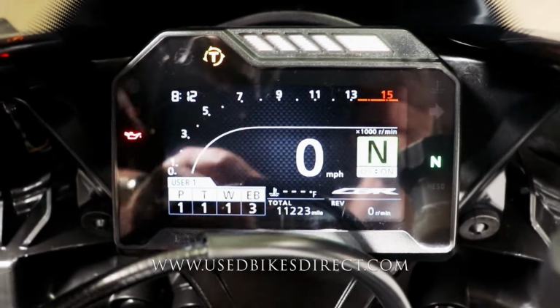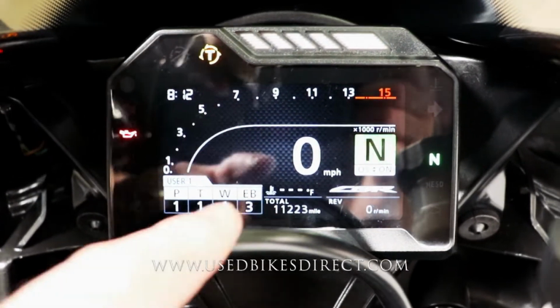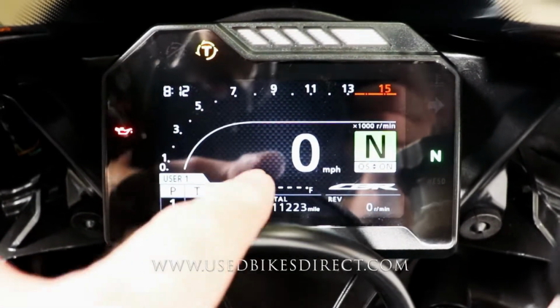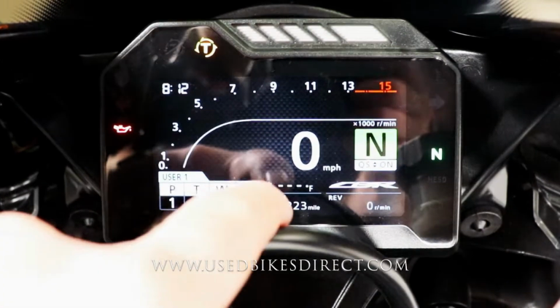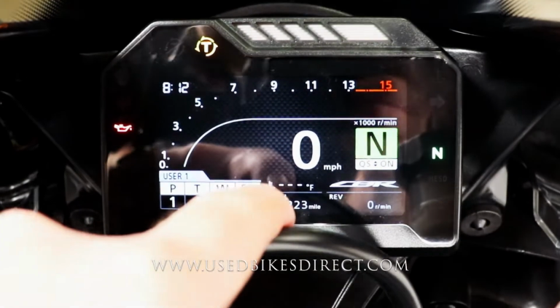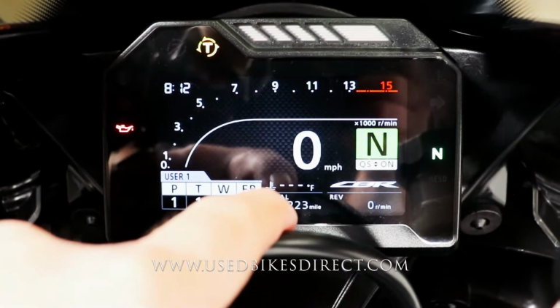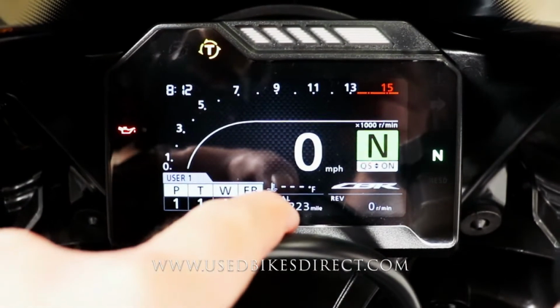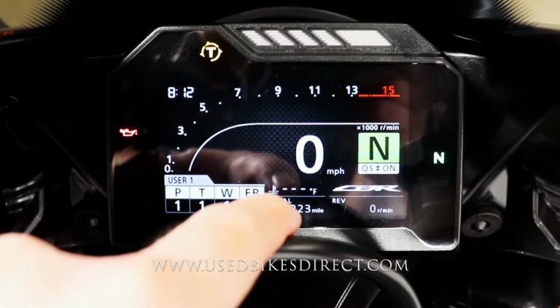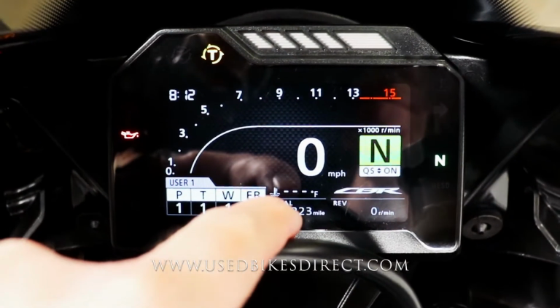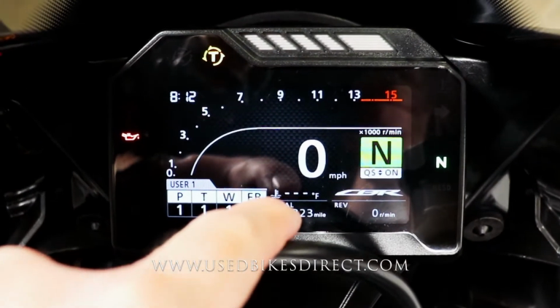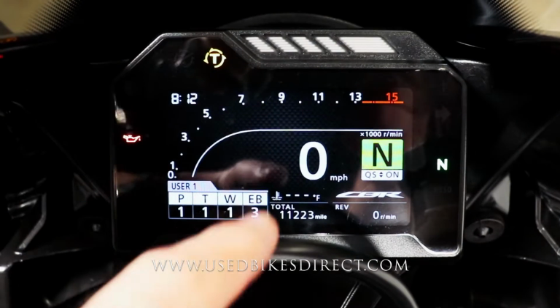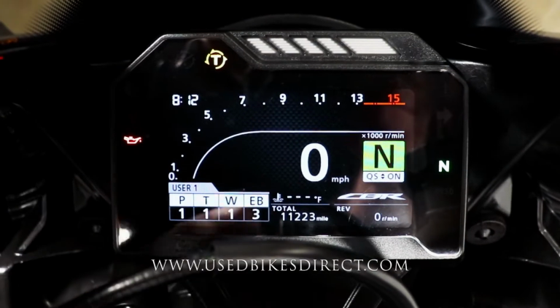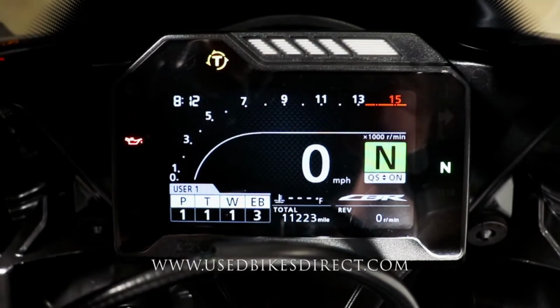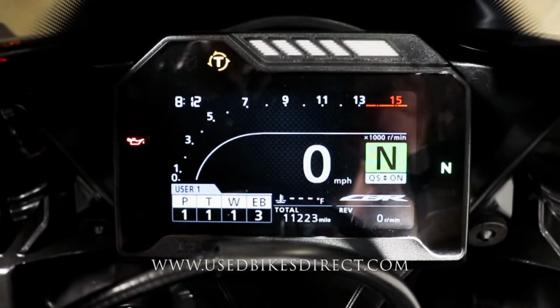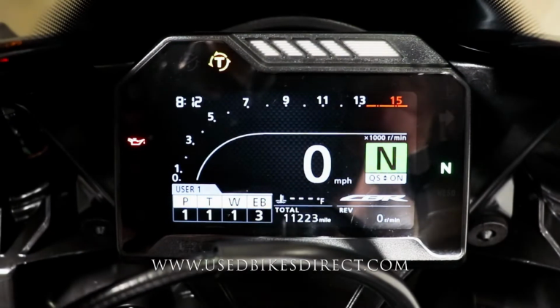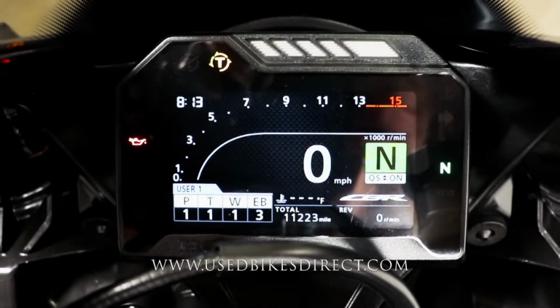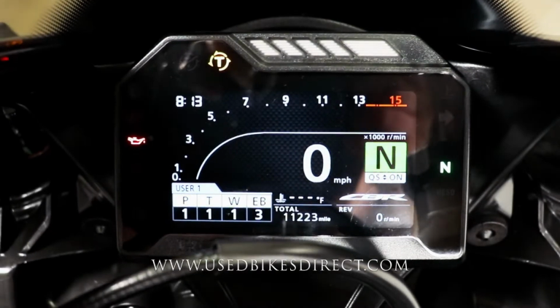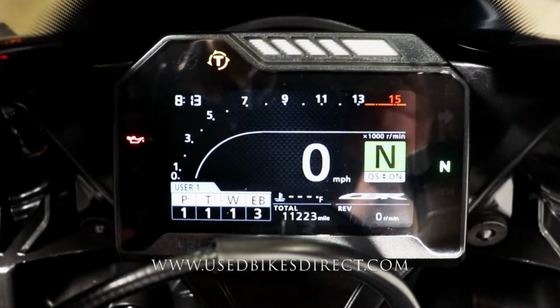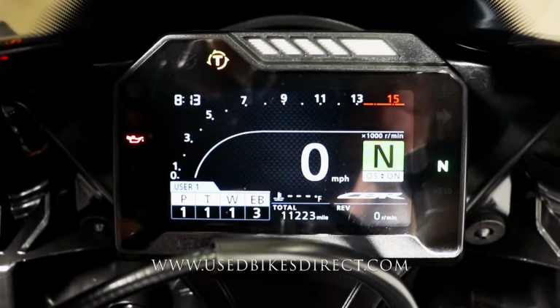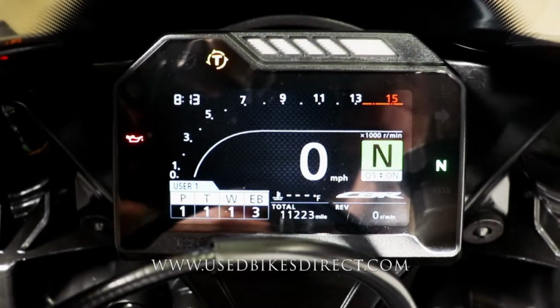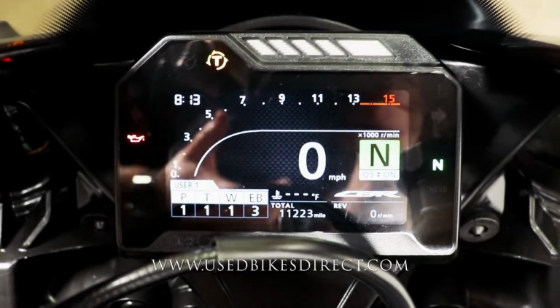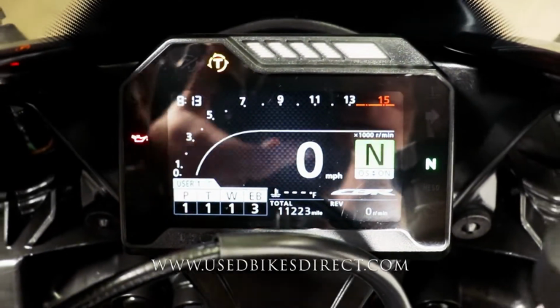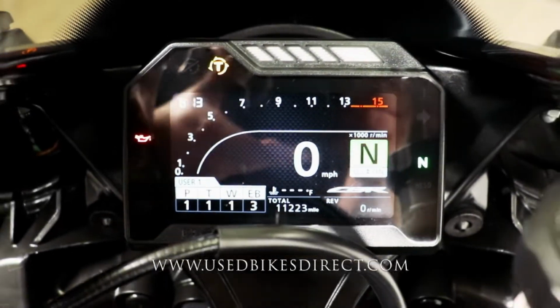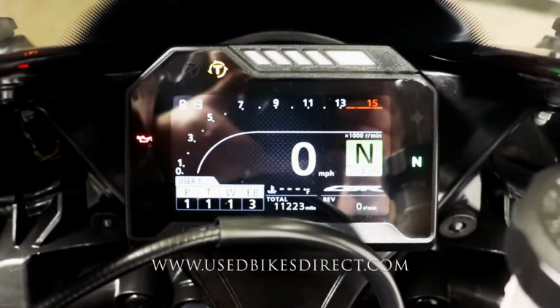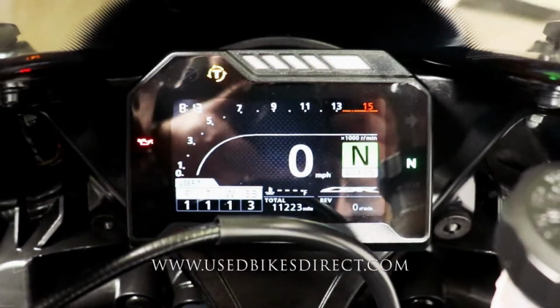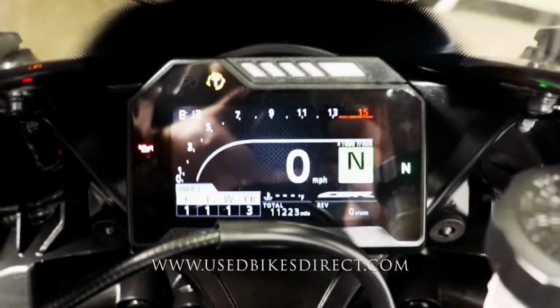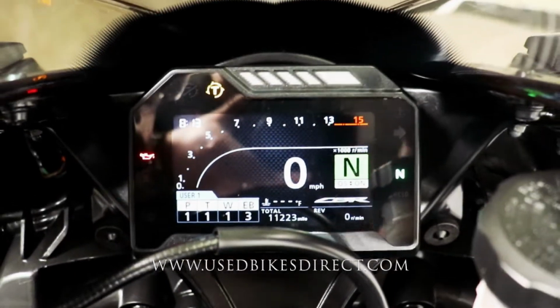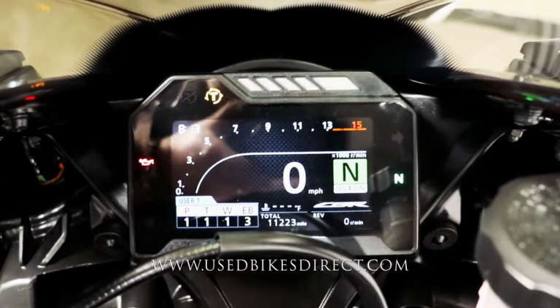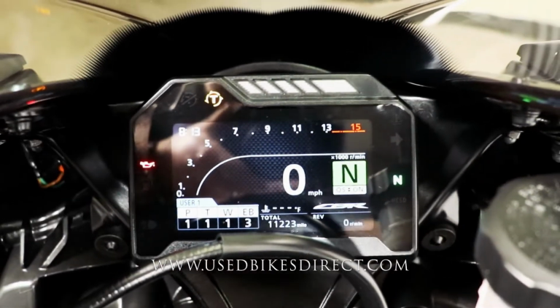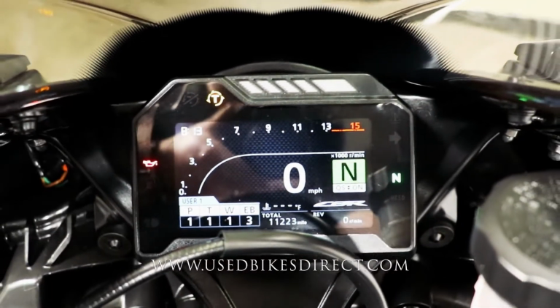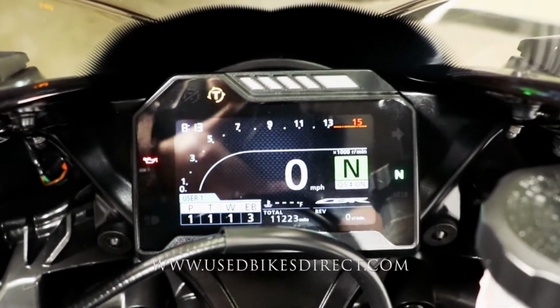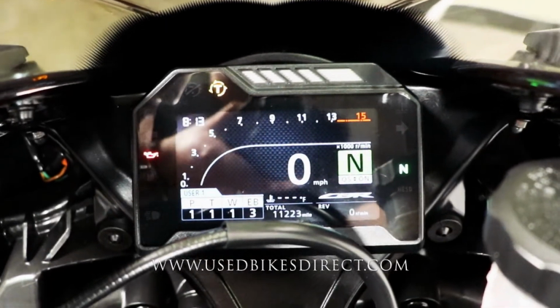Right here in the center on the bottom is the odometer reading 11,223. Let's go ahead and fire it up and listen to how it sounds.